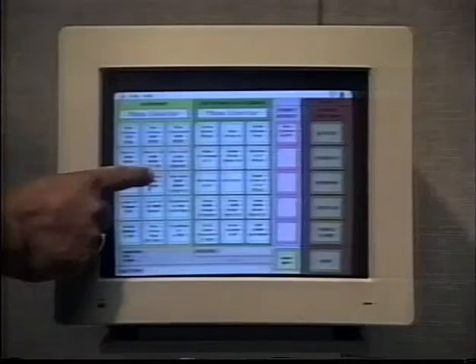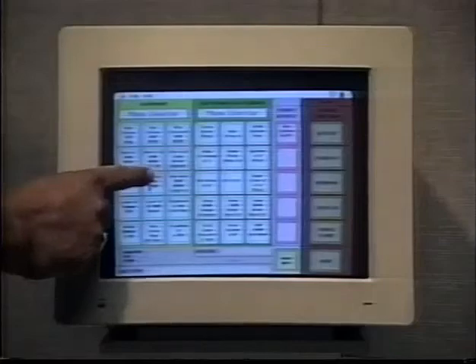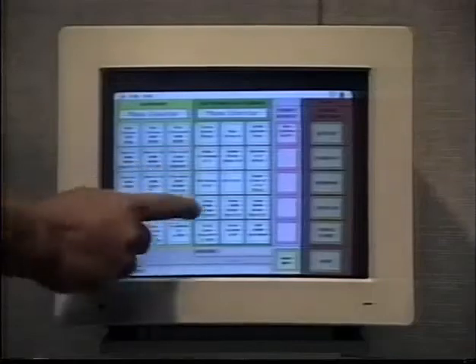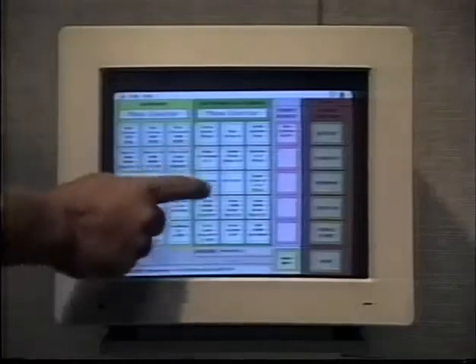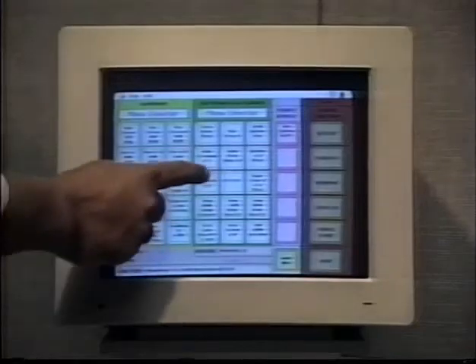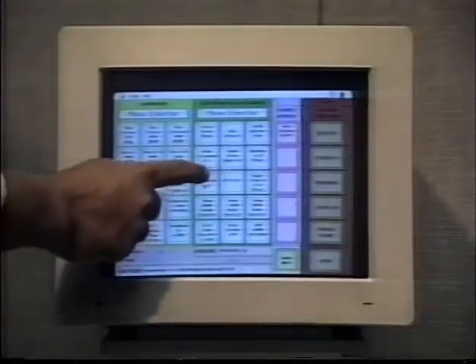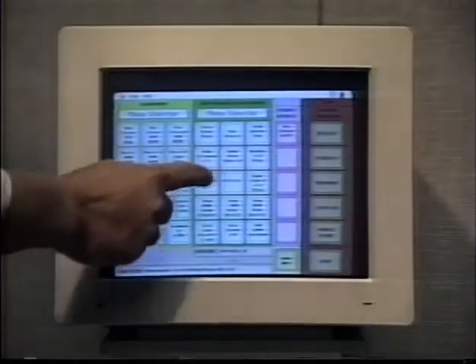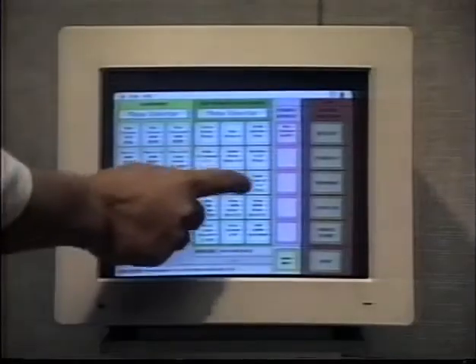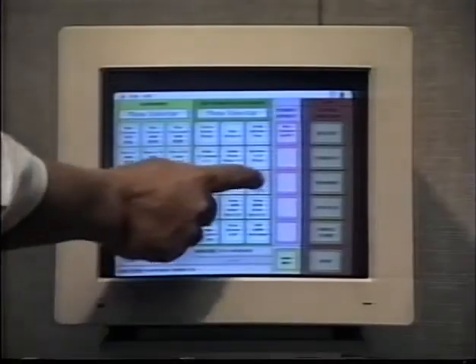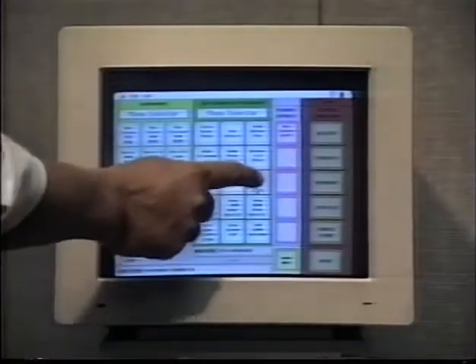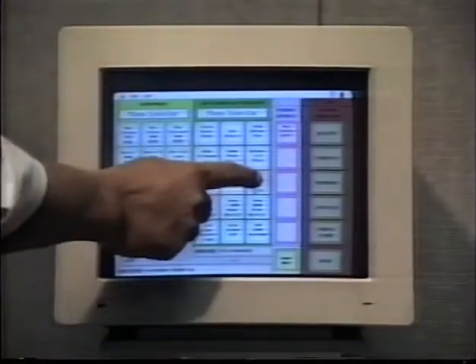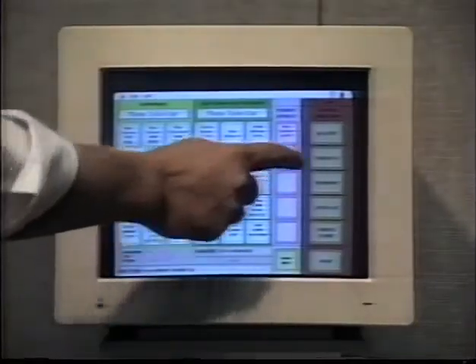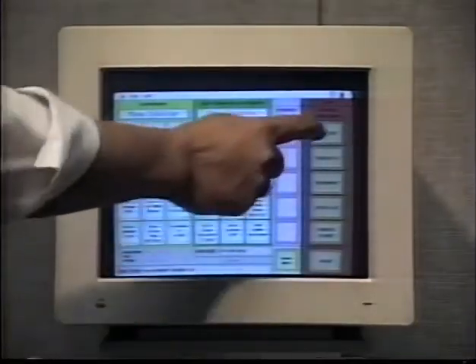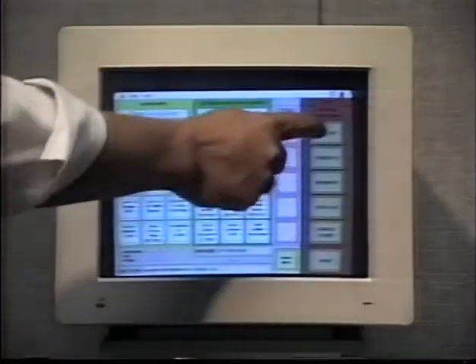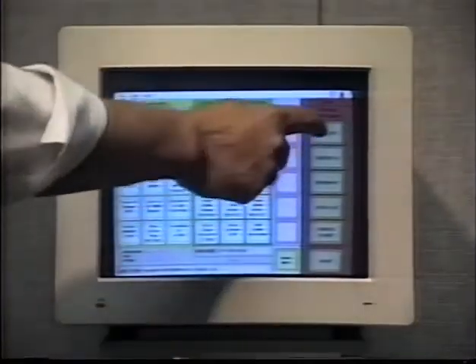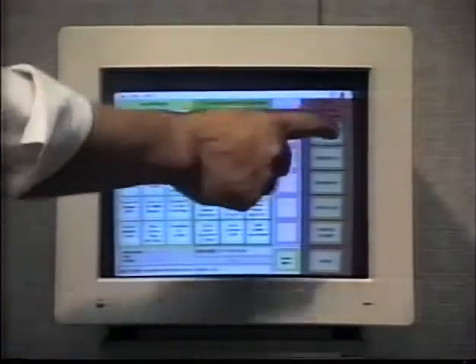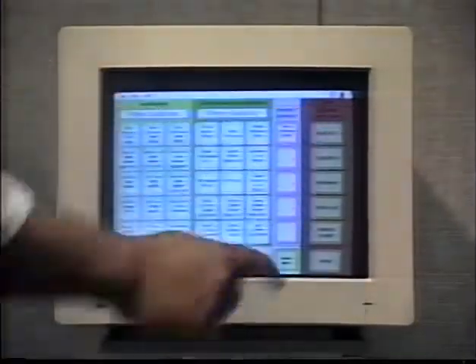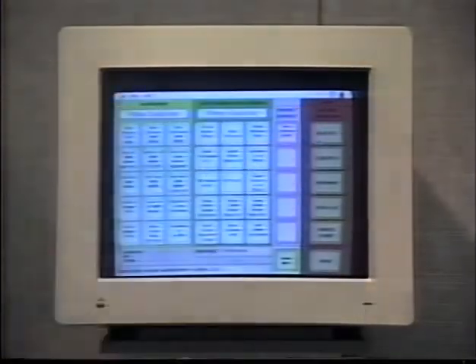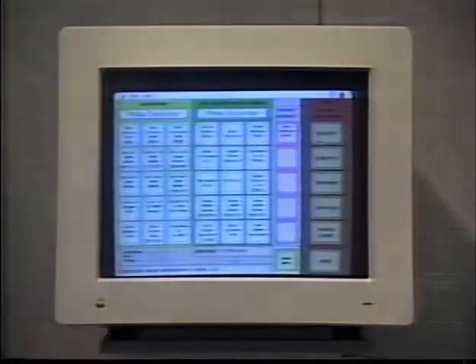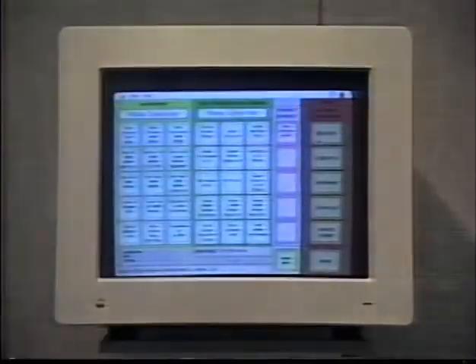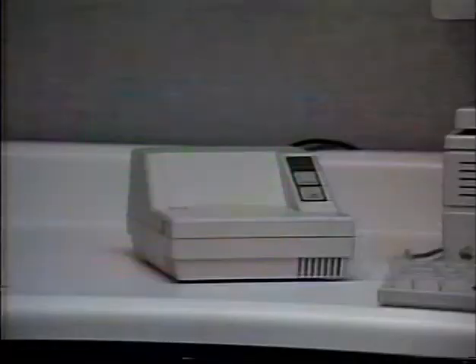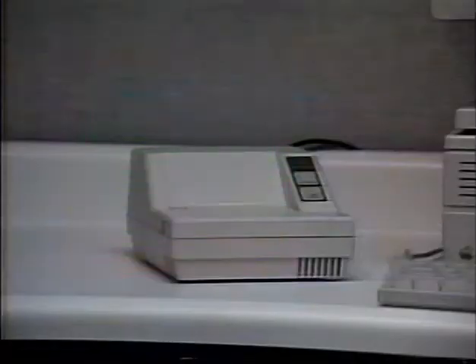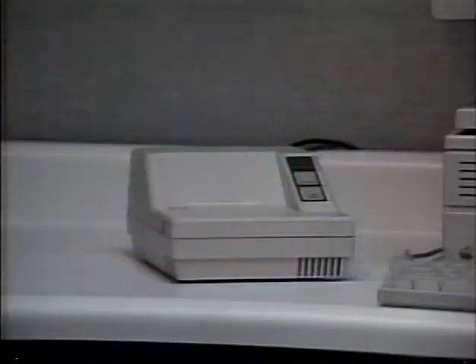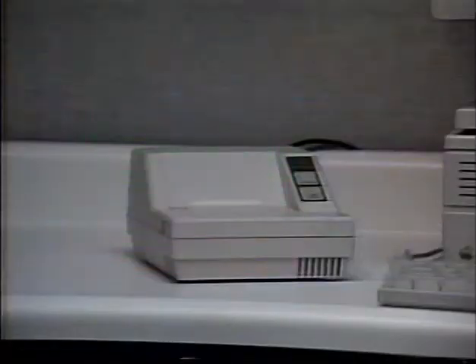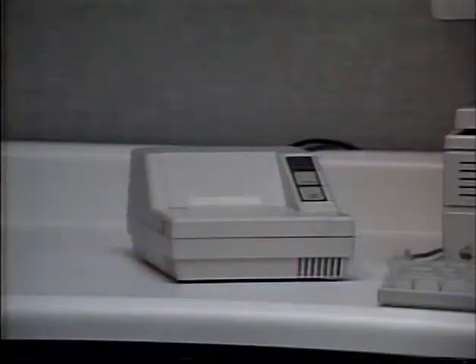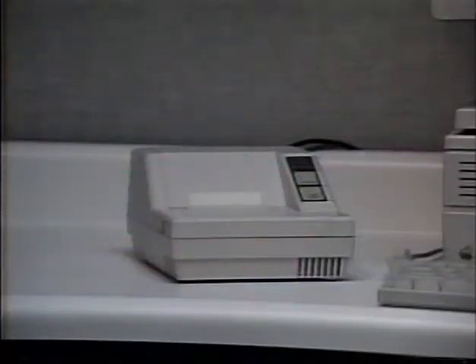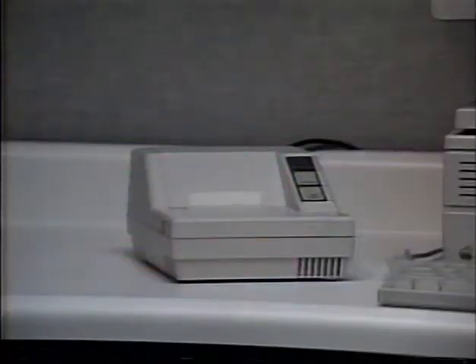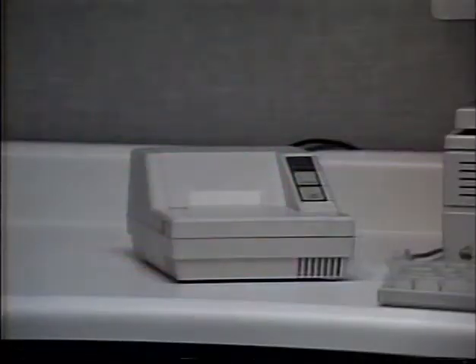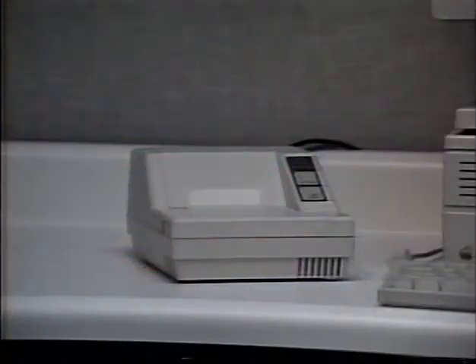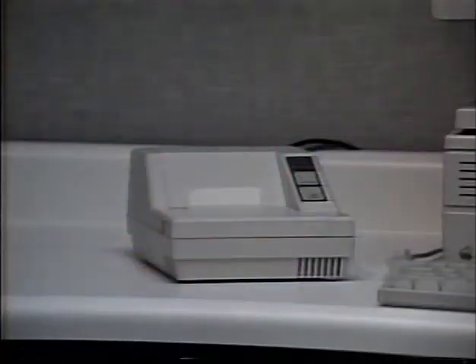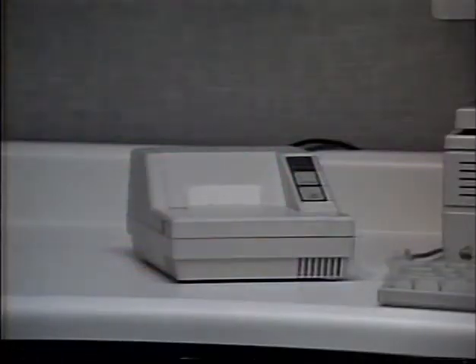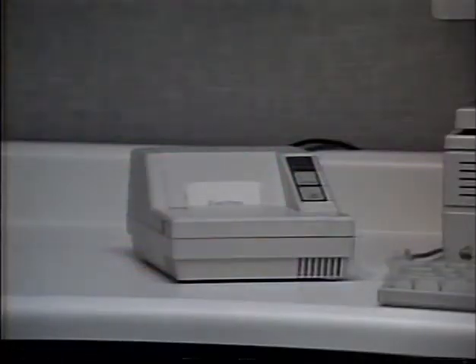It is touch screen compatible and also sports instantaneous receipt printing.